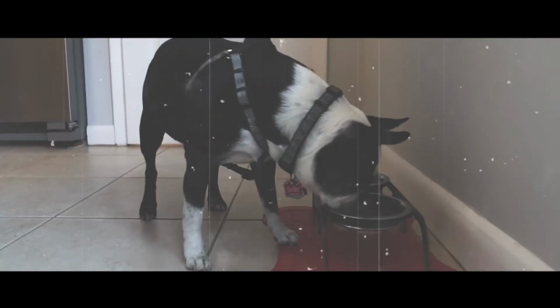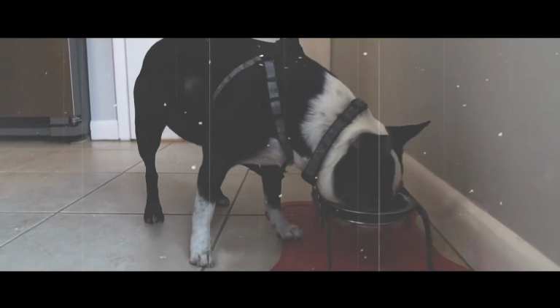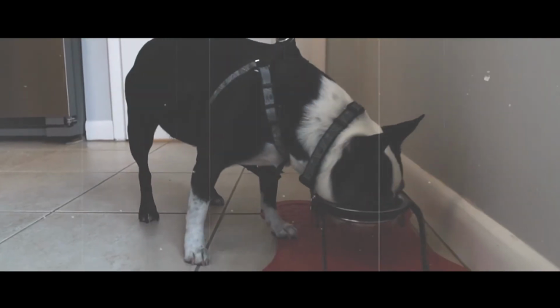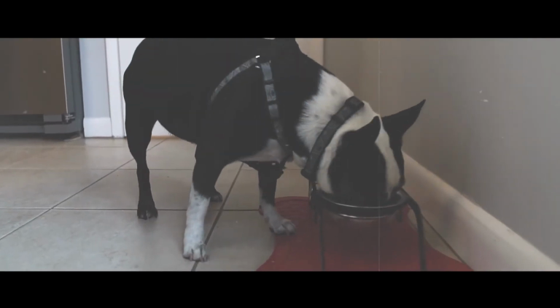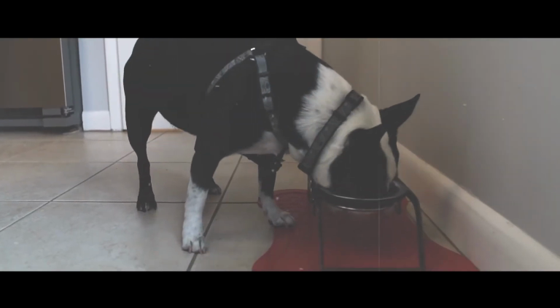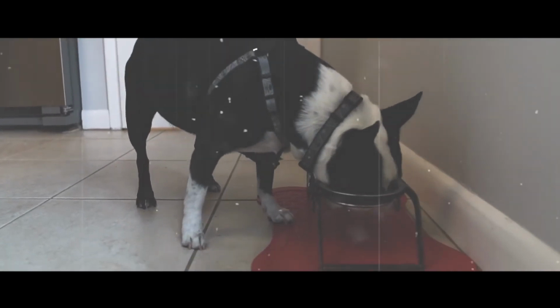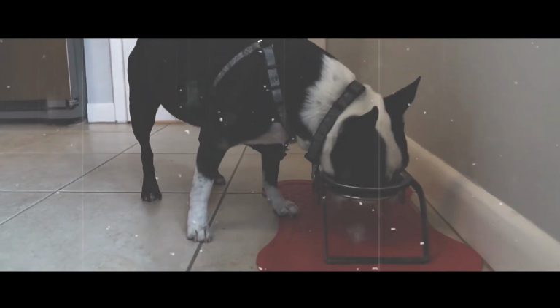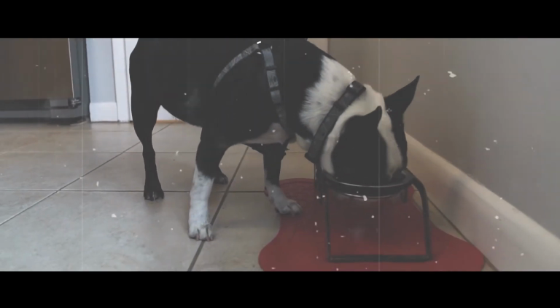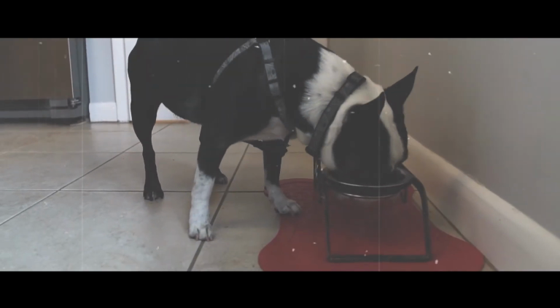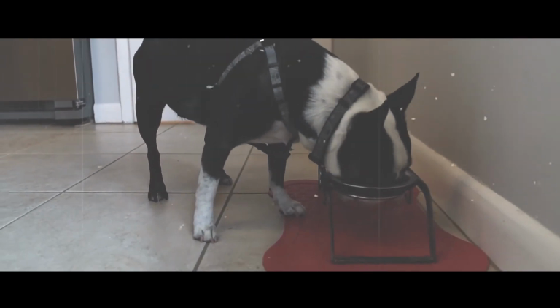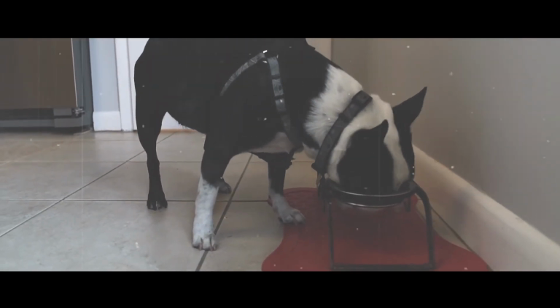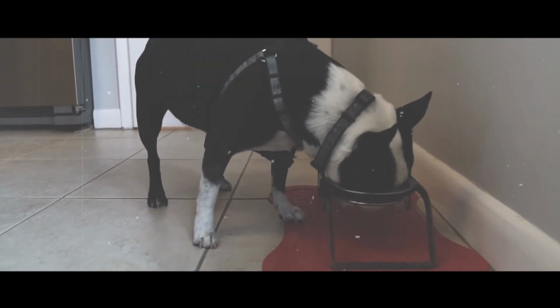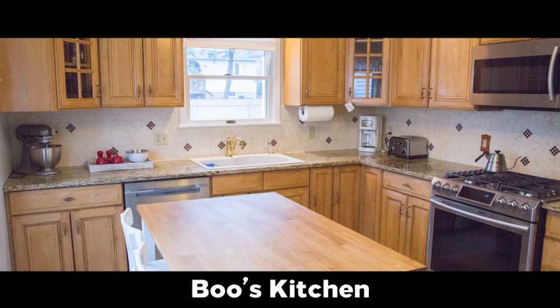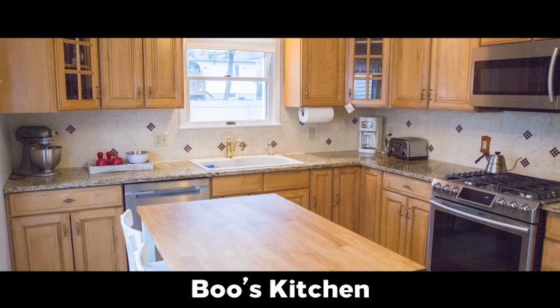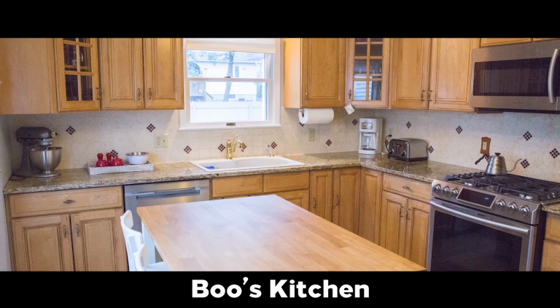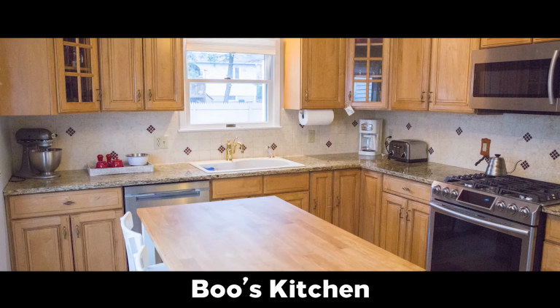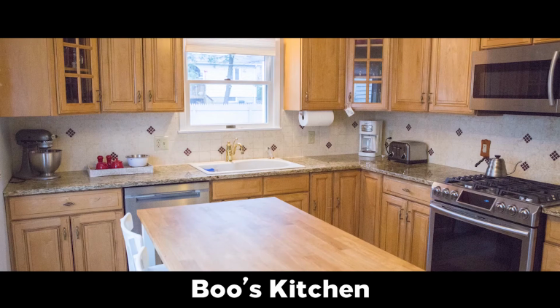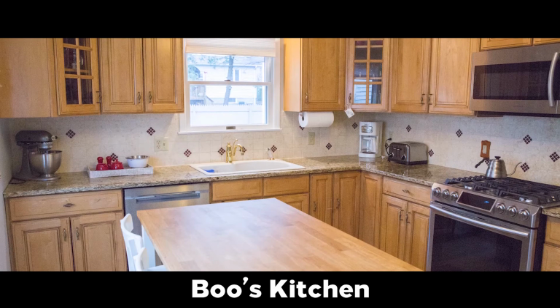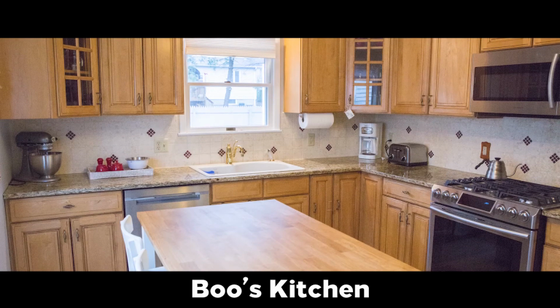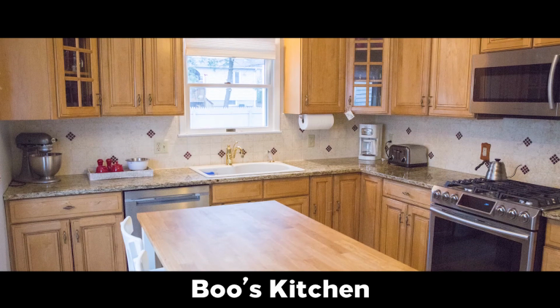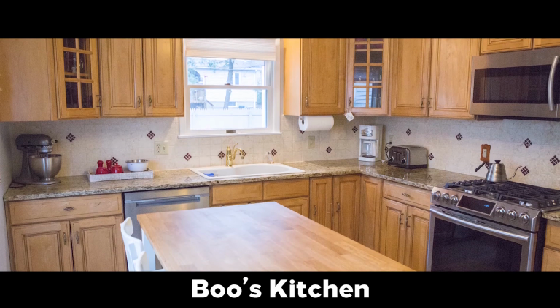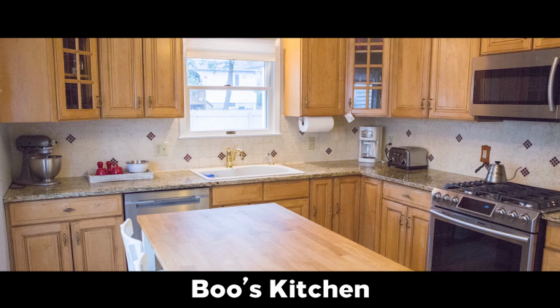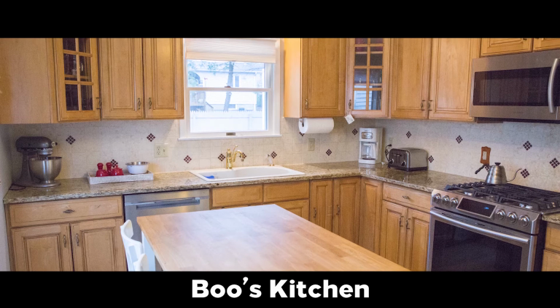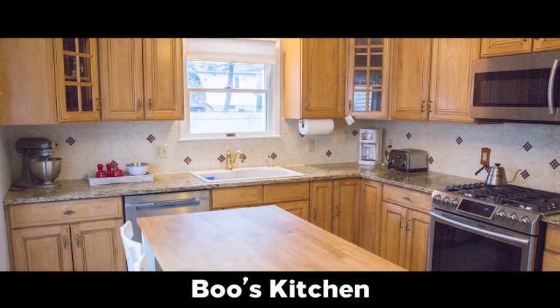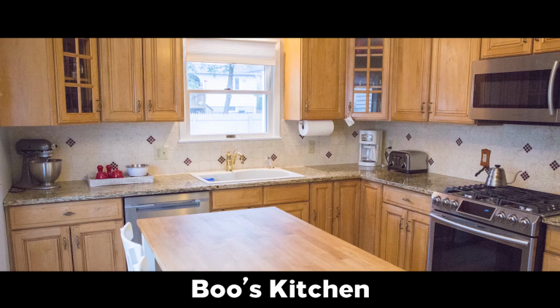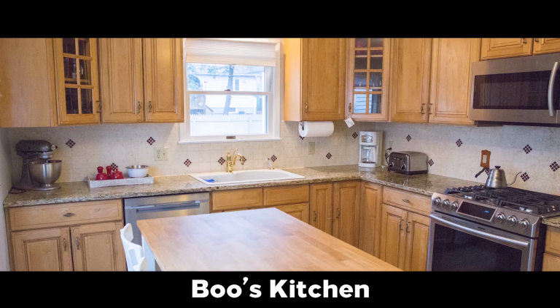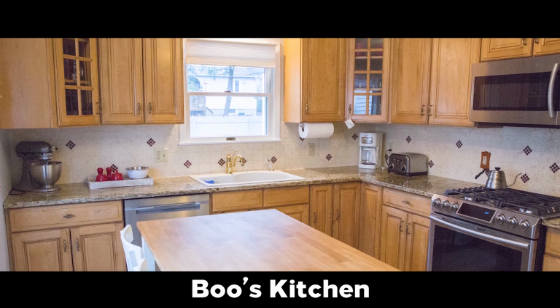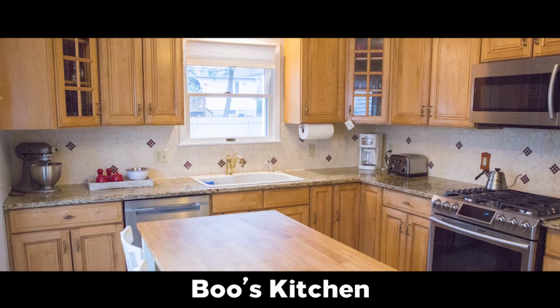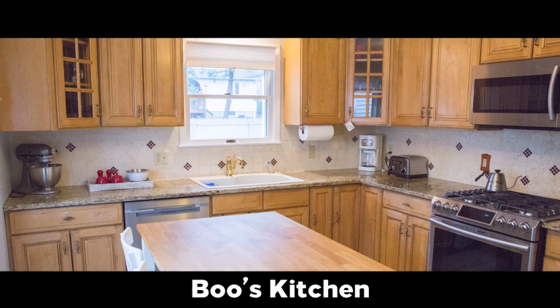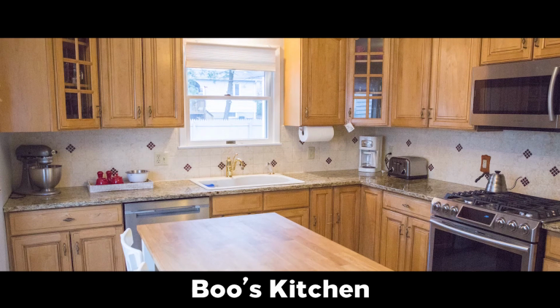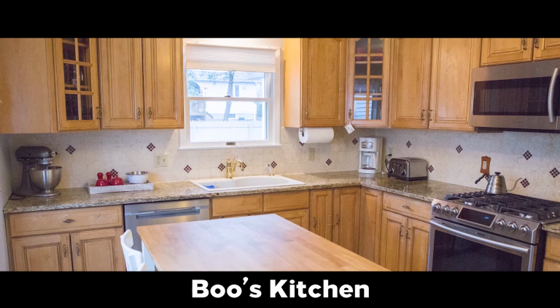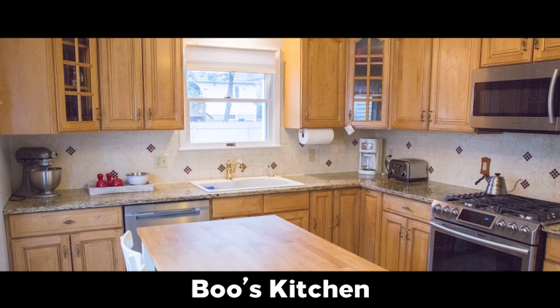This is where Boo eats. She loves her stainless steel appliances and her granite countertops.